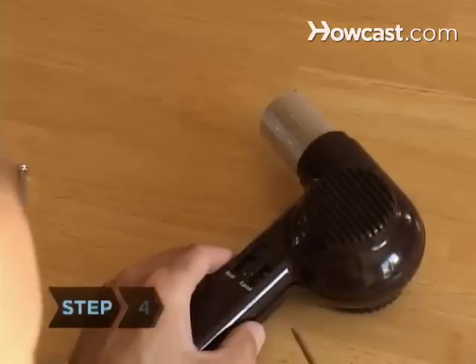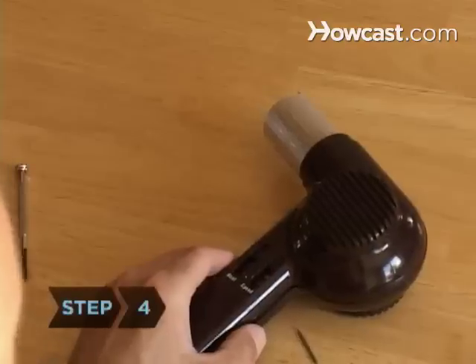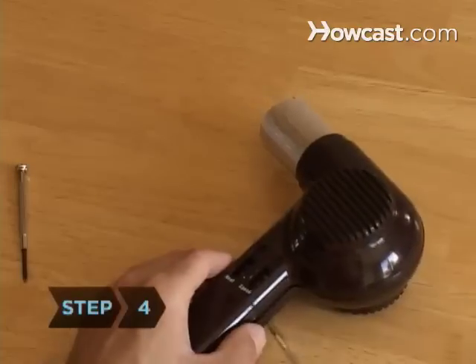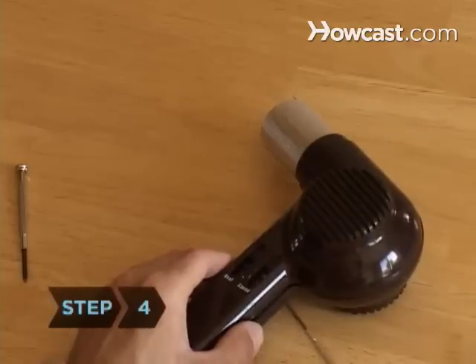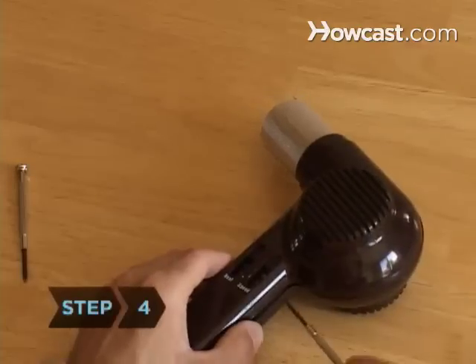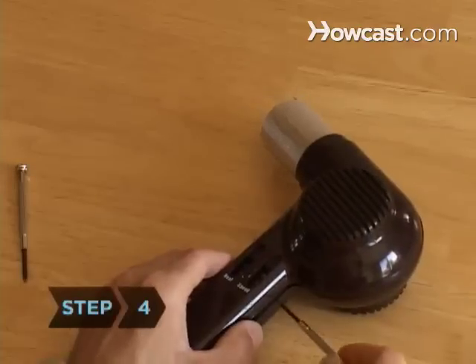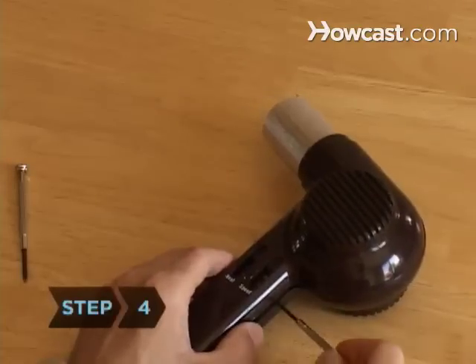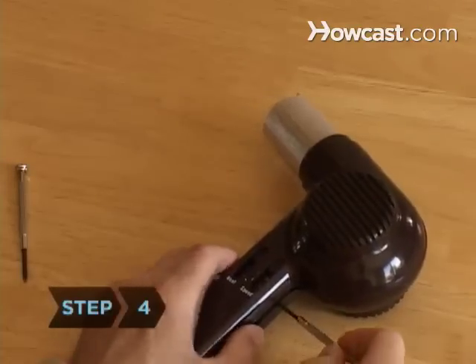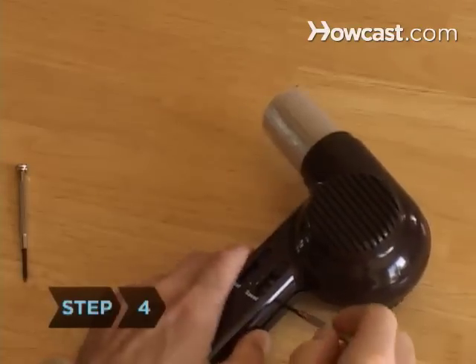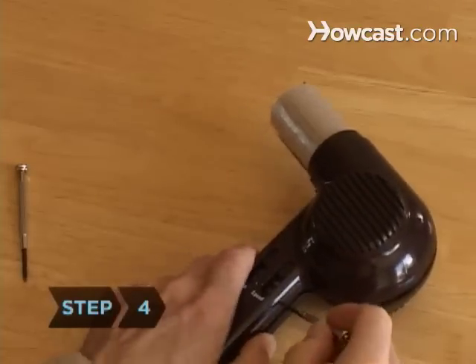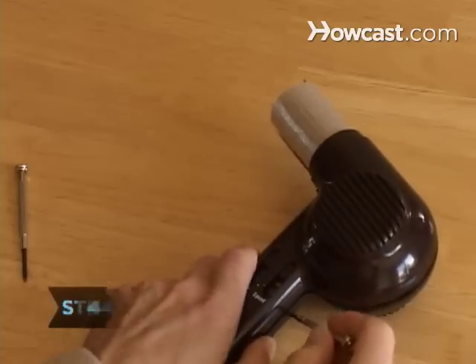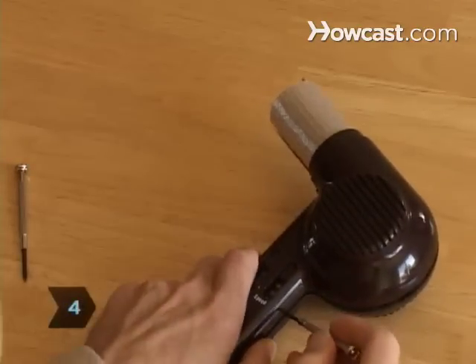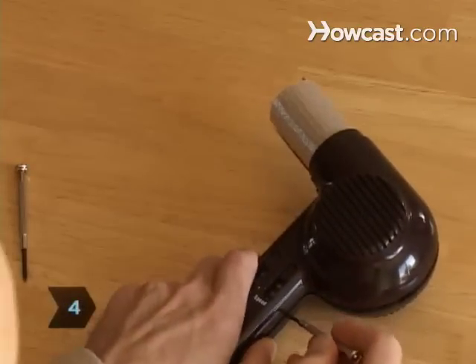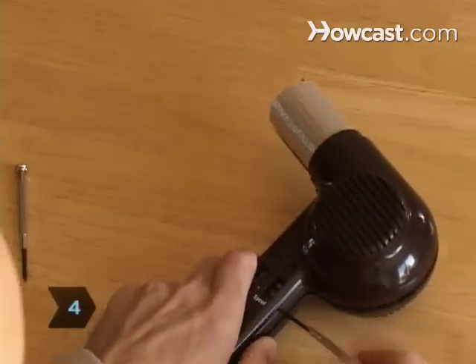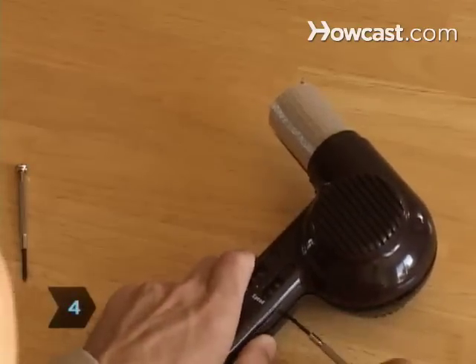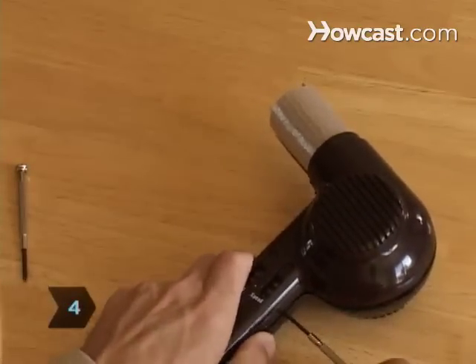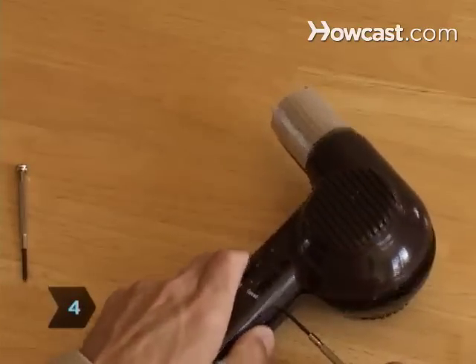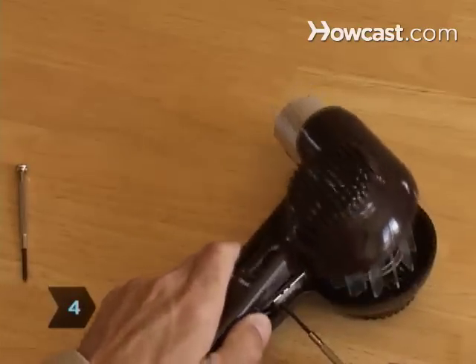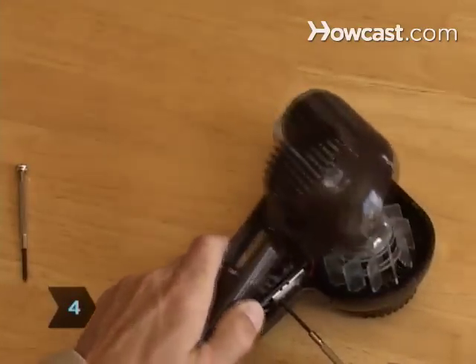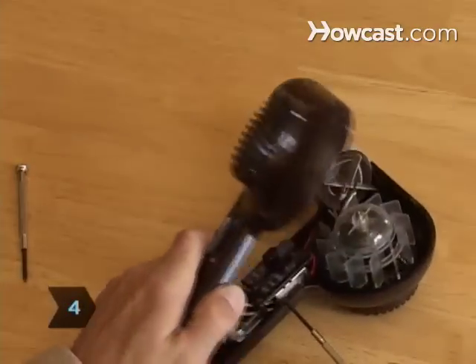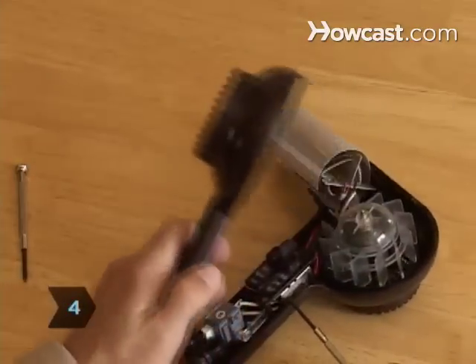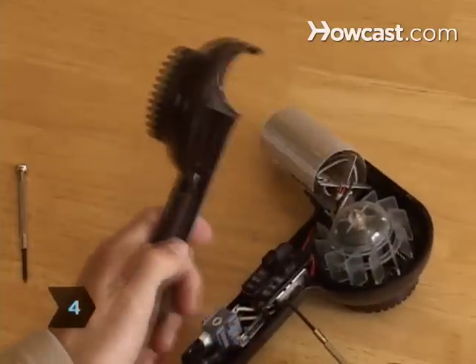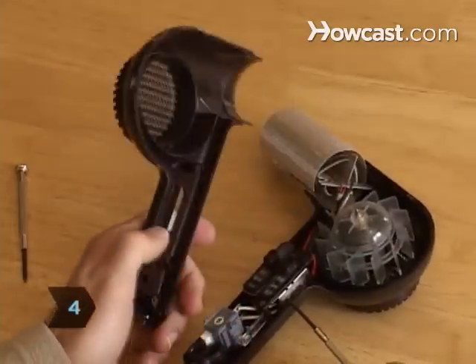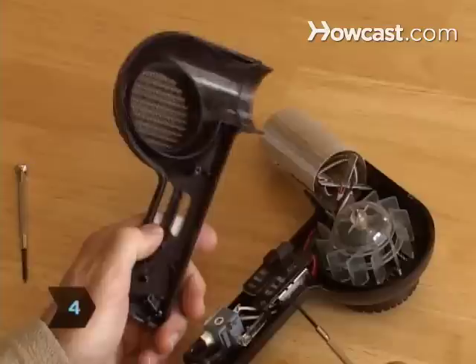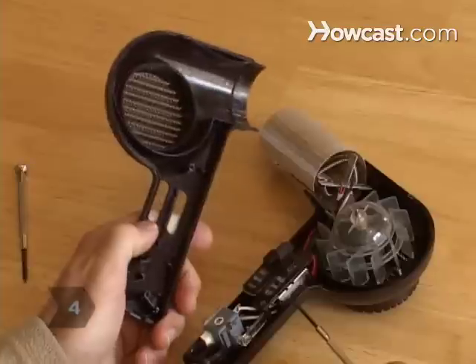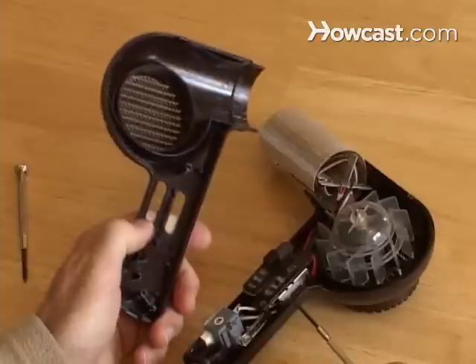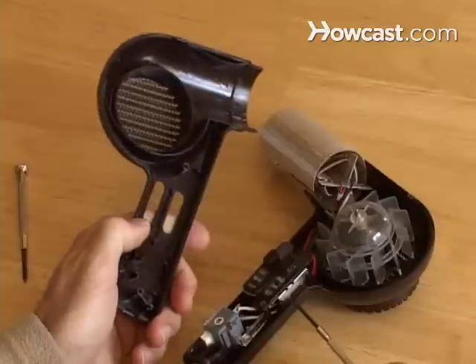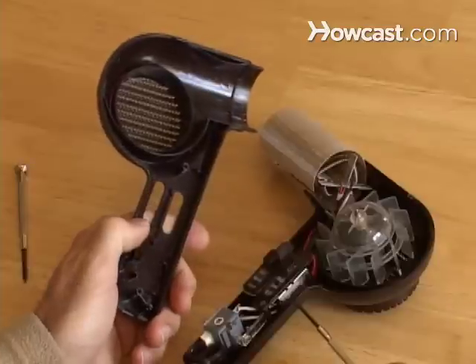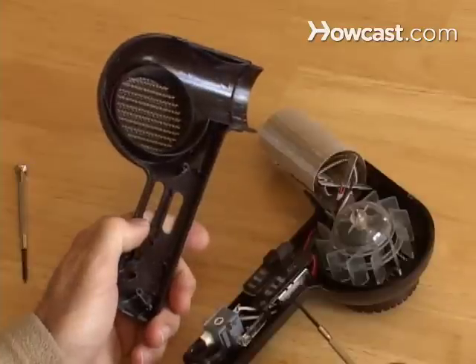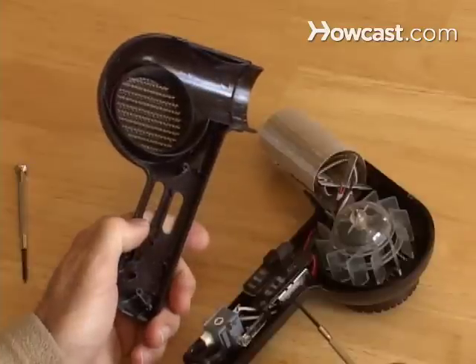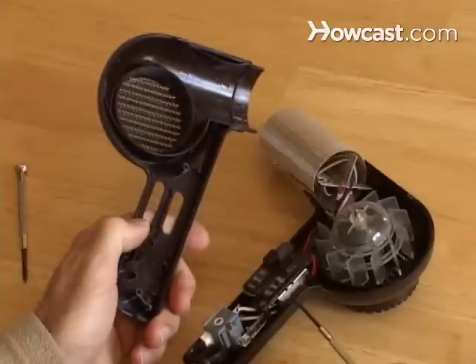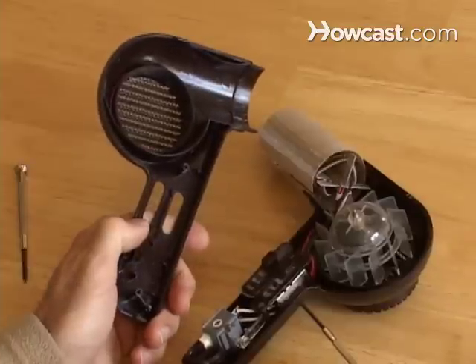Step 4: If your hair dryer has removable grills, pry them open with a screwdriver and remove the hair dryer filter.